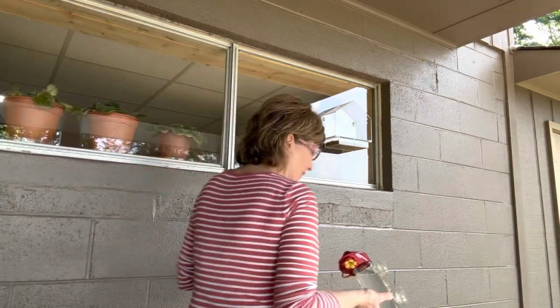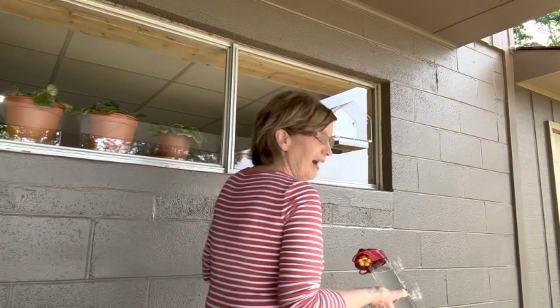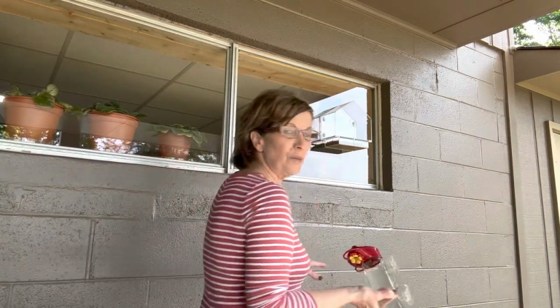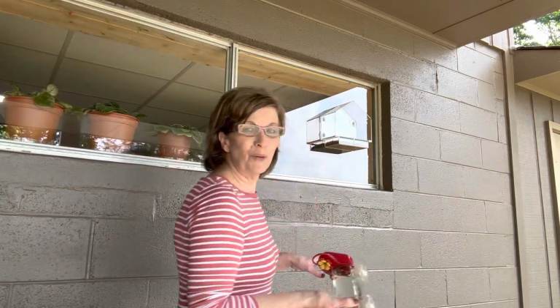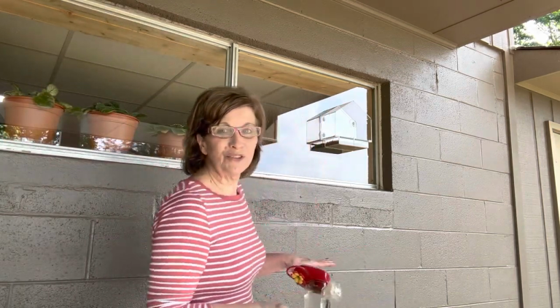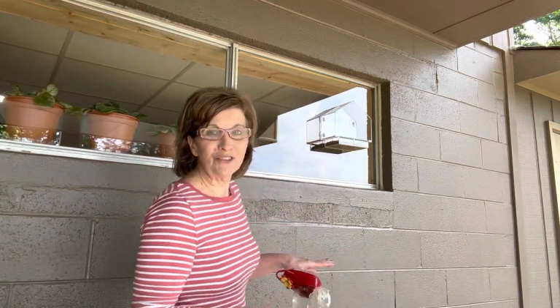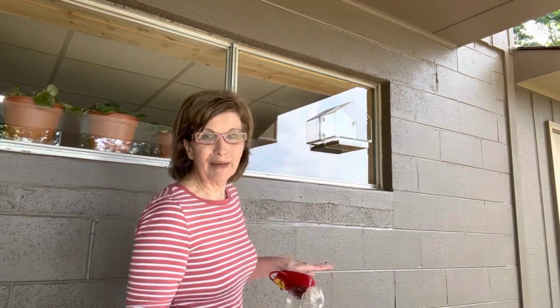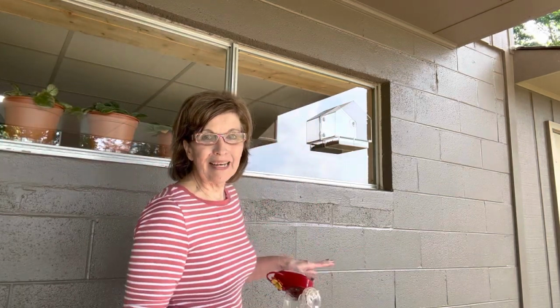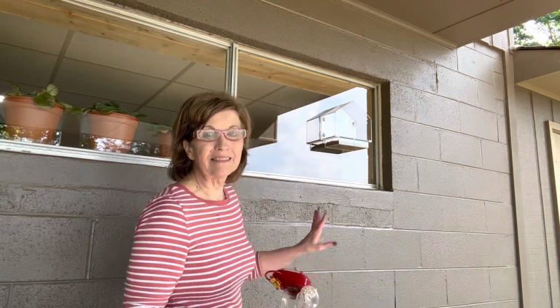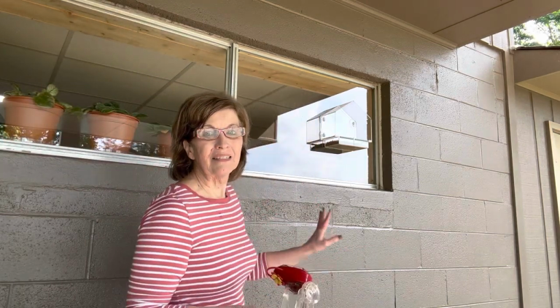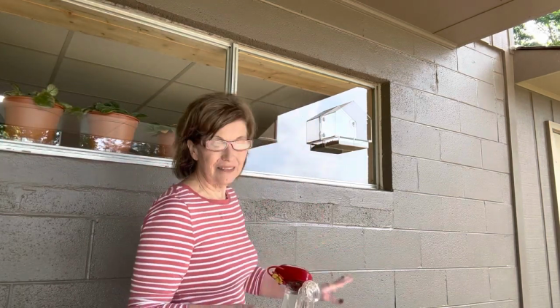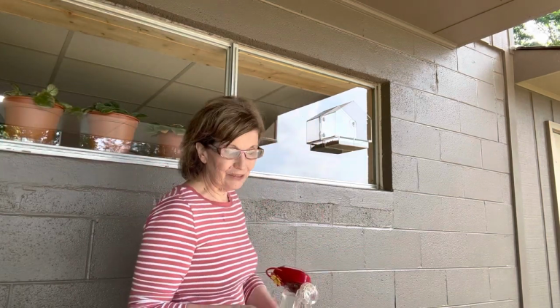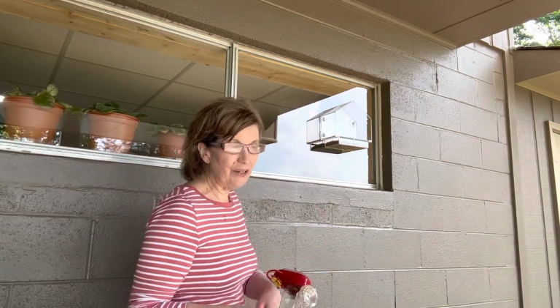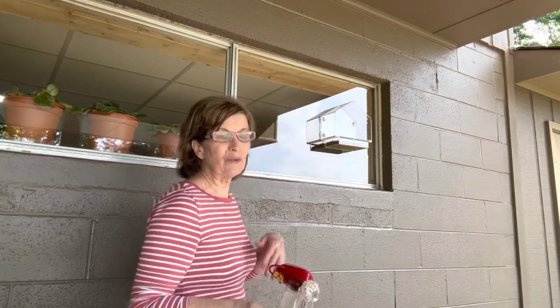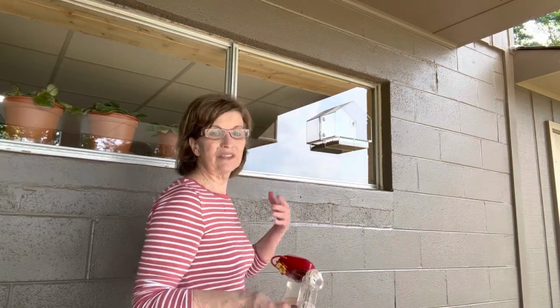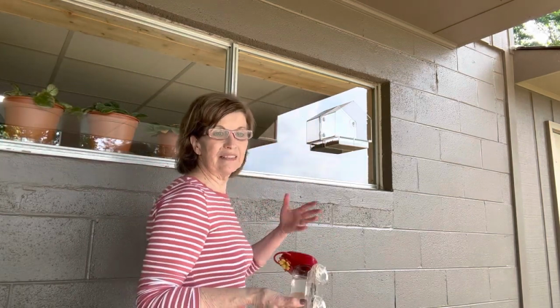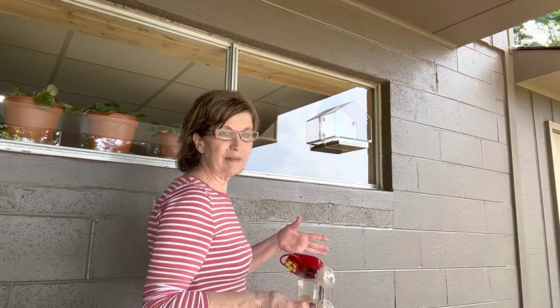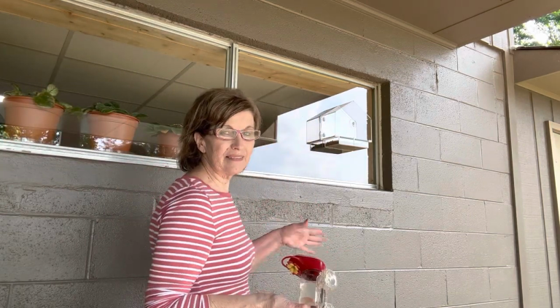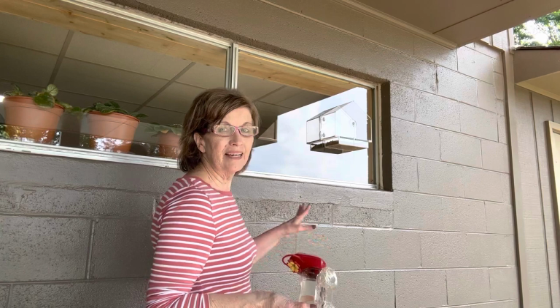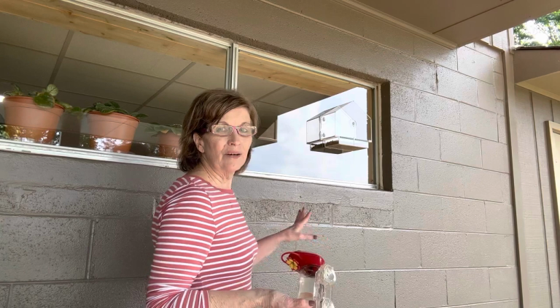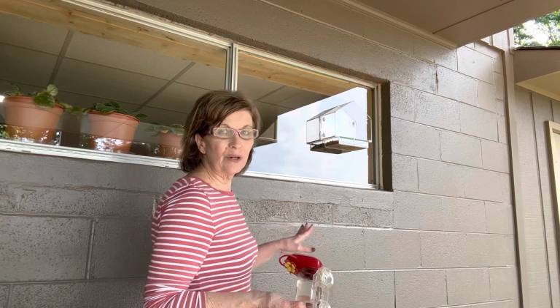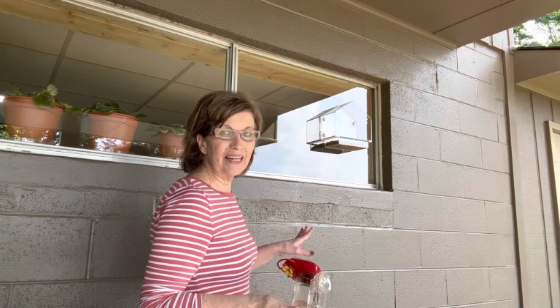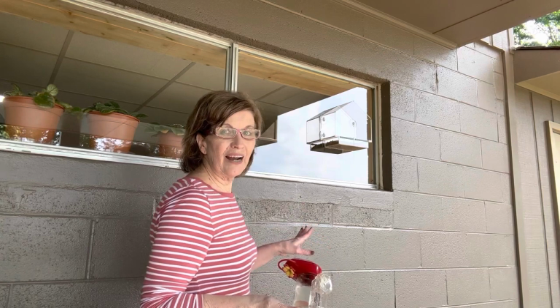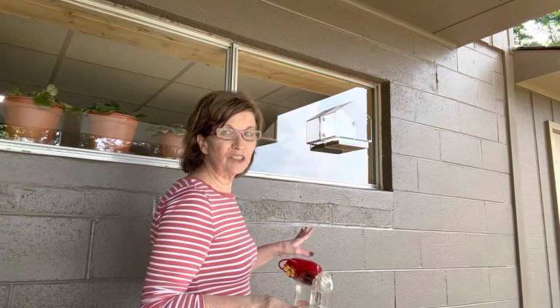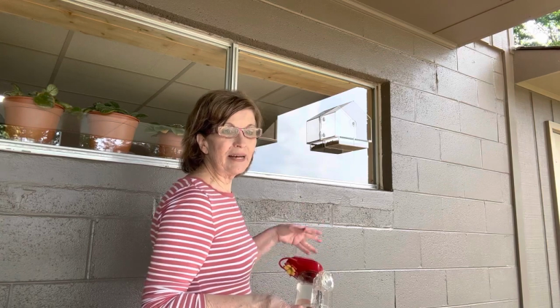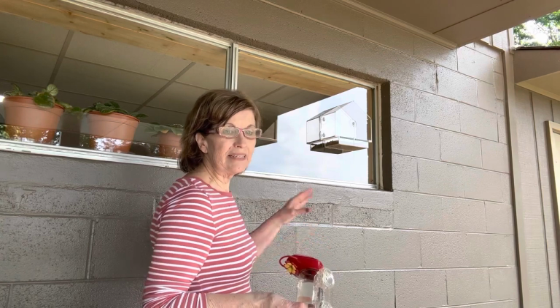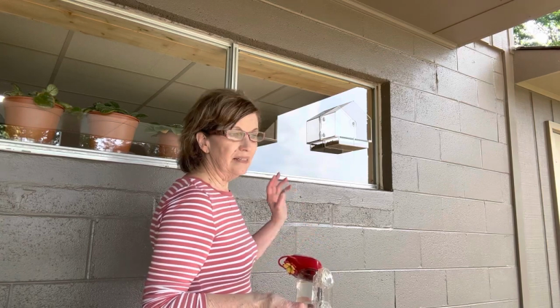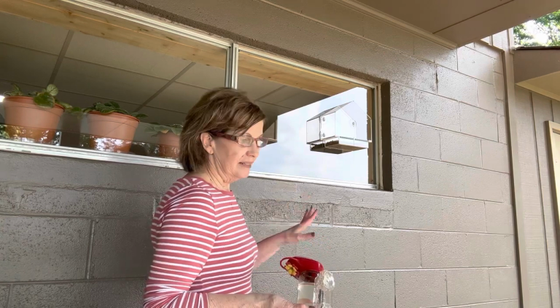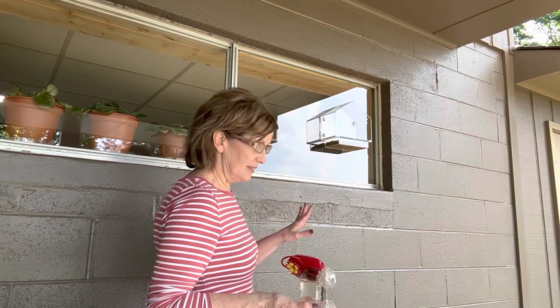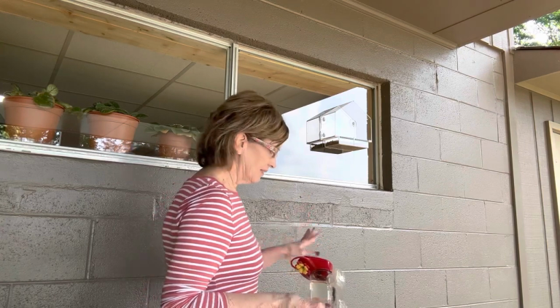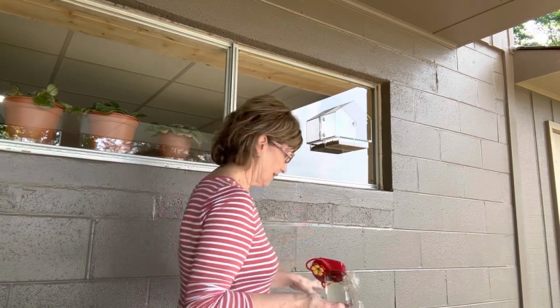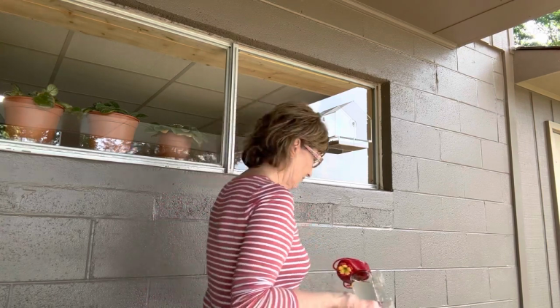Our porch is a mess — y'all do not want to see this mess. We're getting our house painted. It's a disaster.